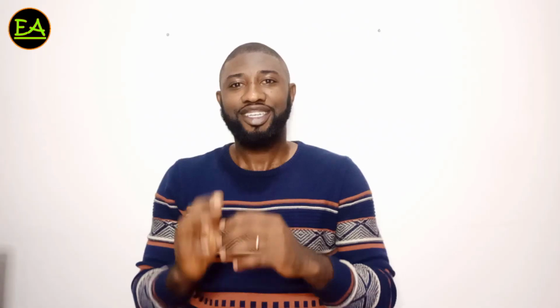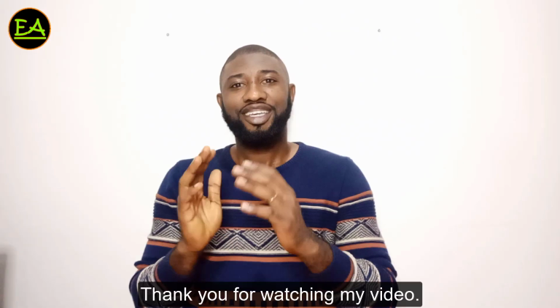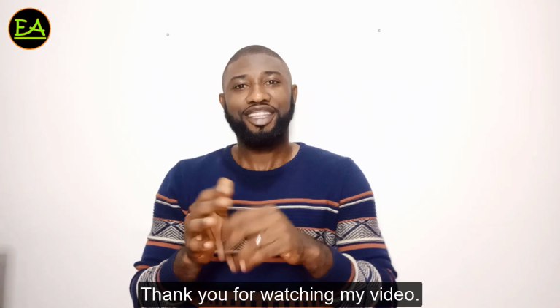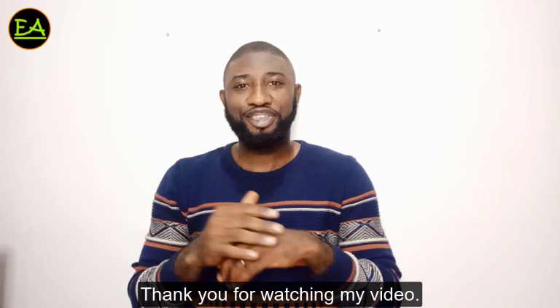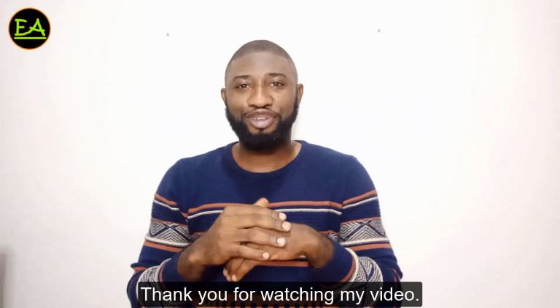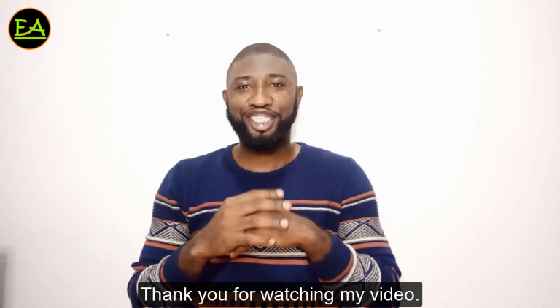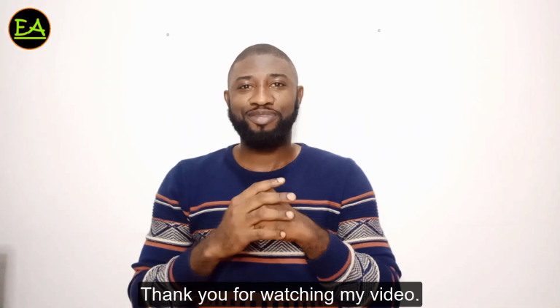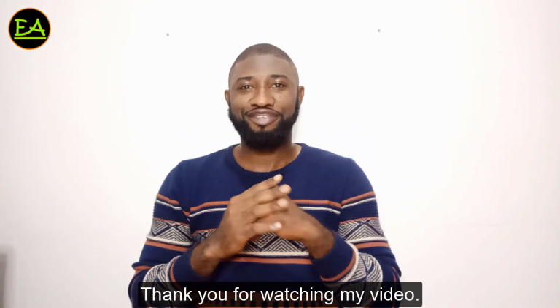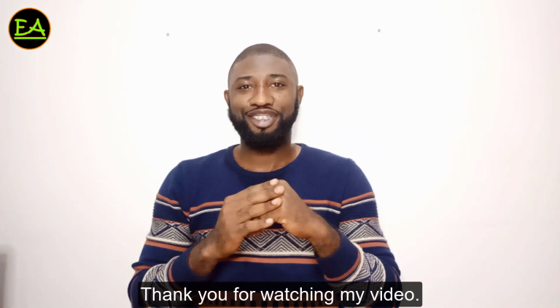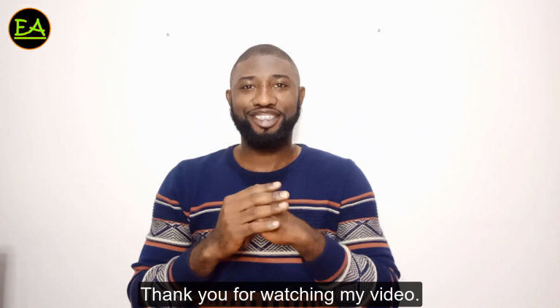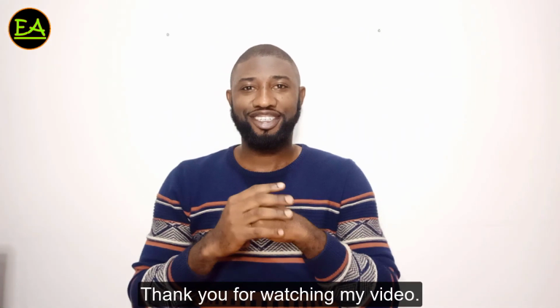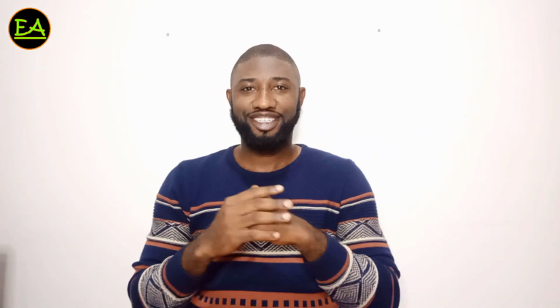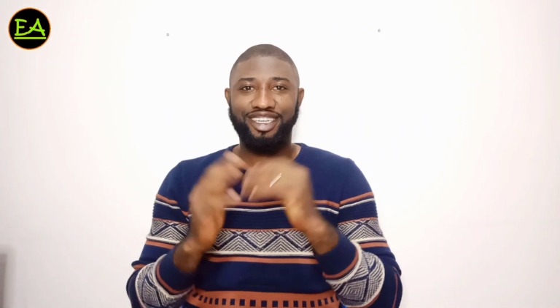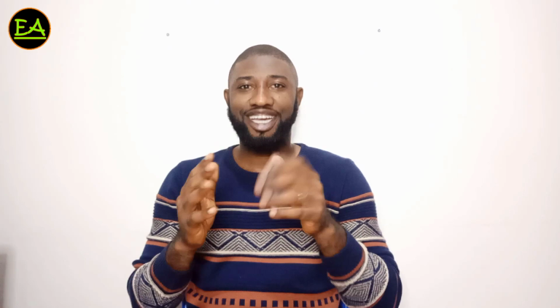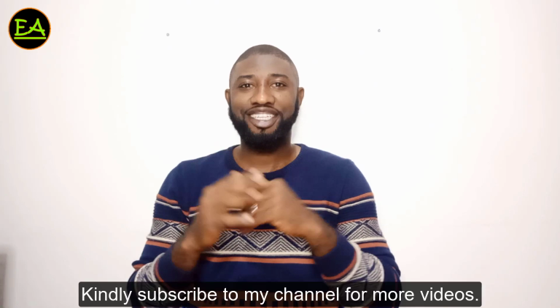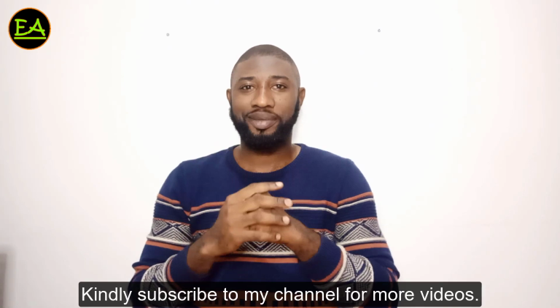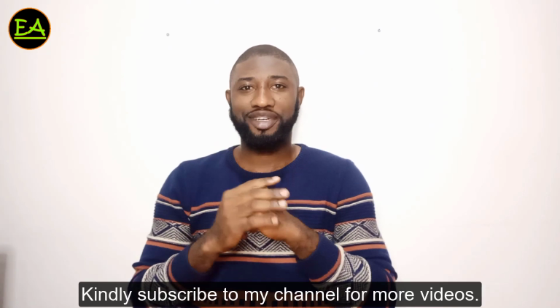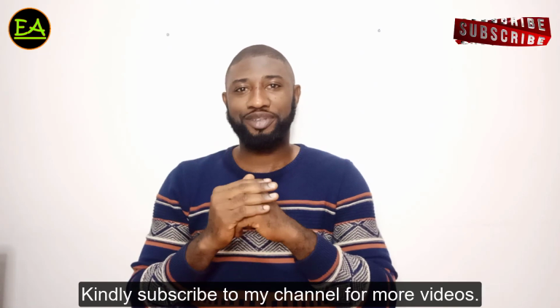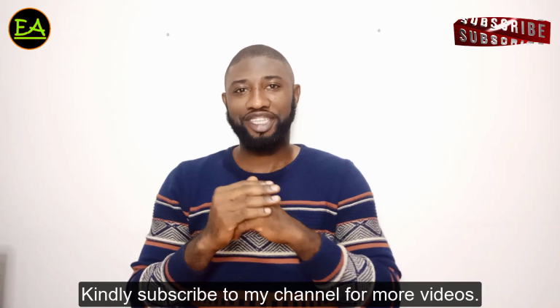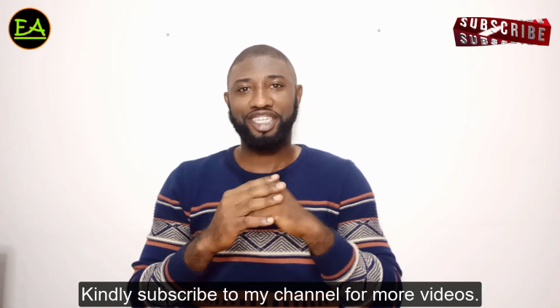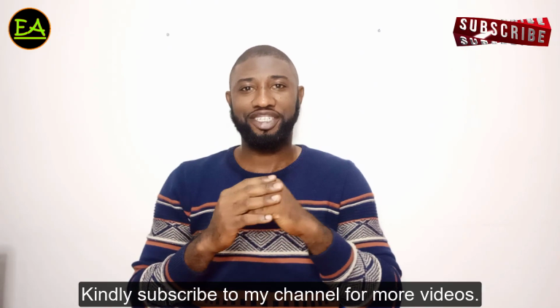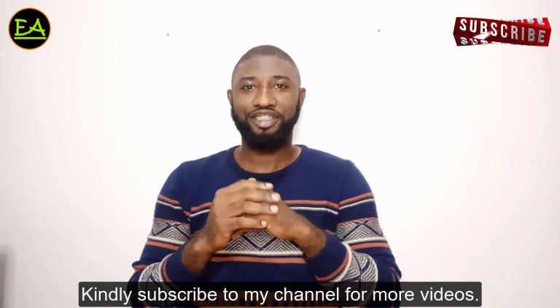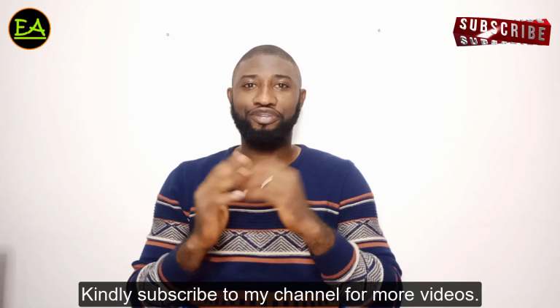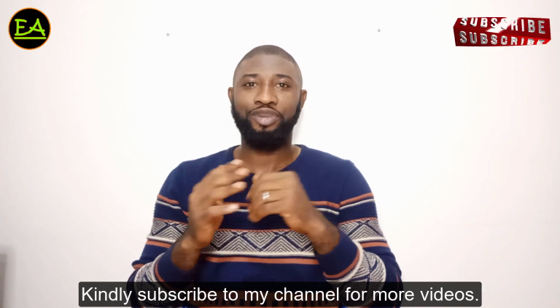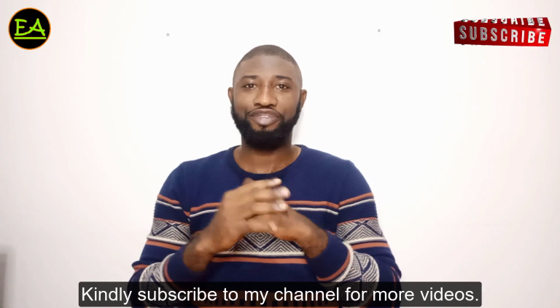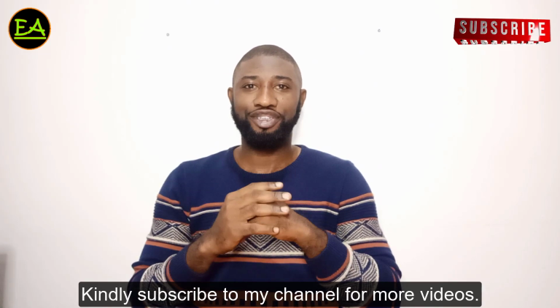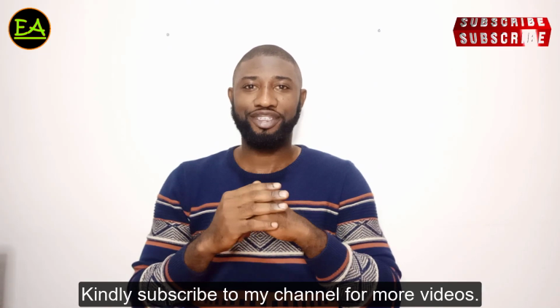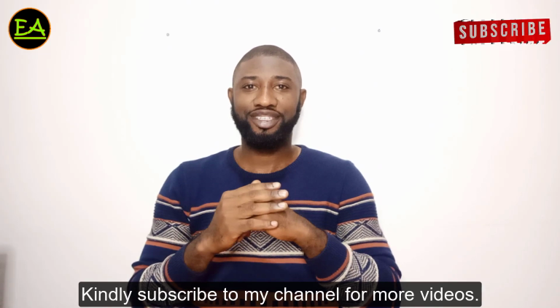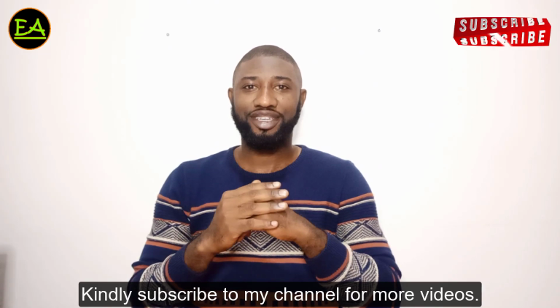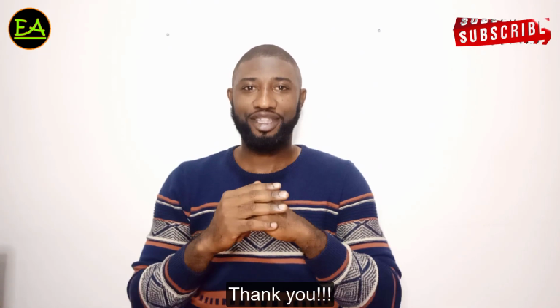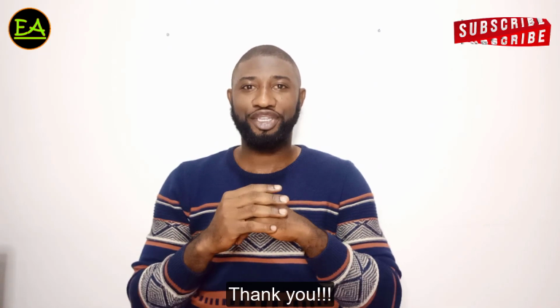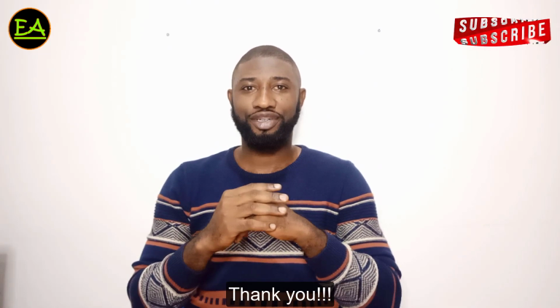Thank you for watching my video. Kindly subscribe to my channel for more videos.